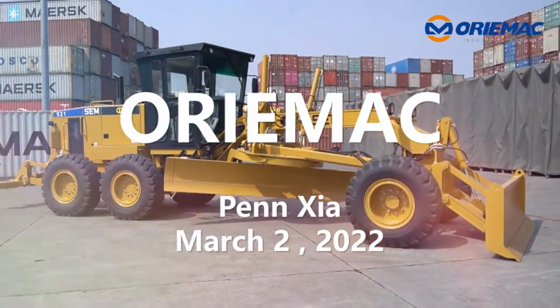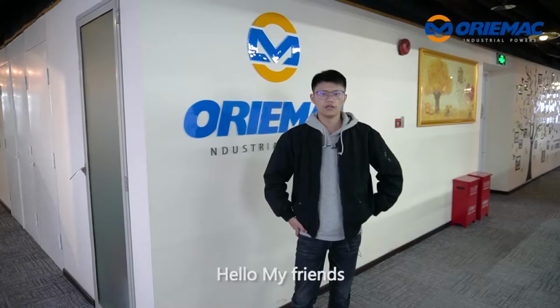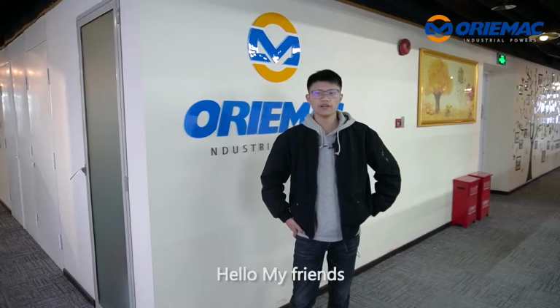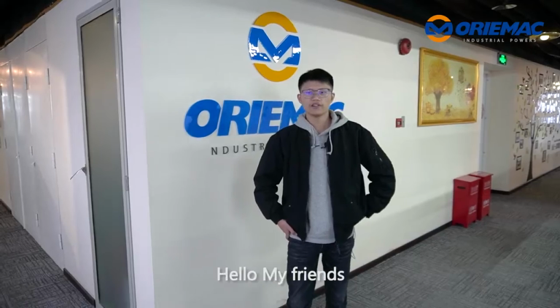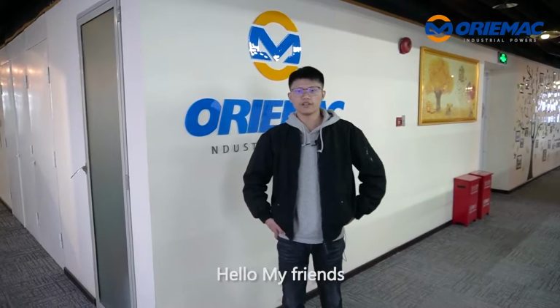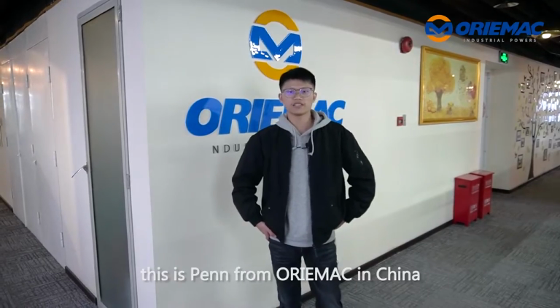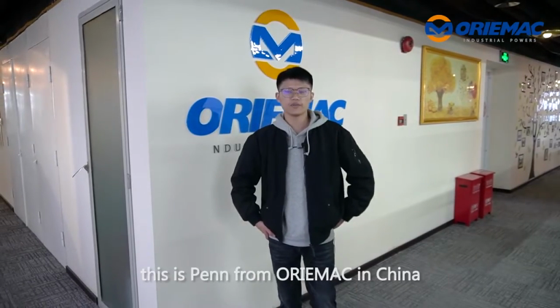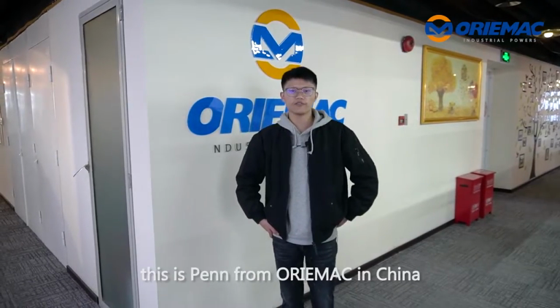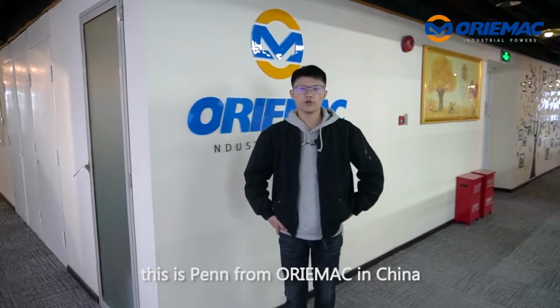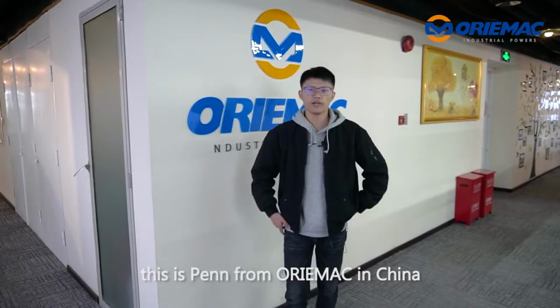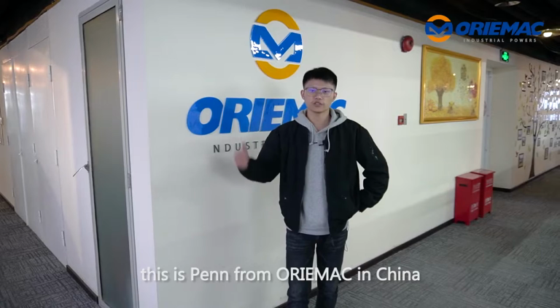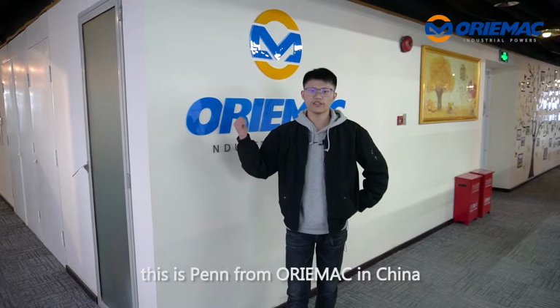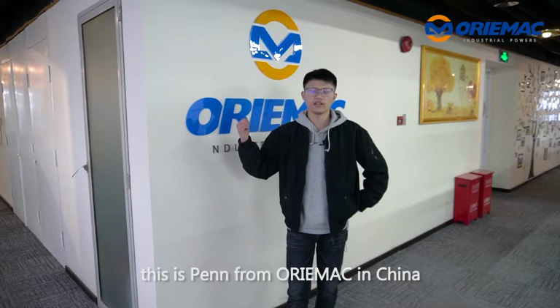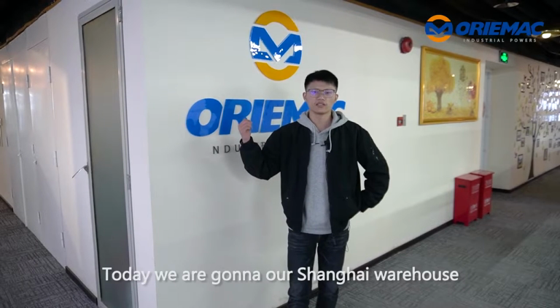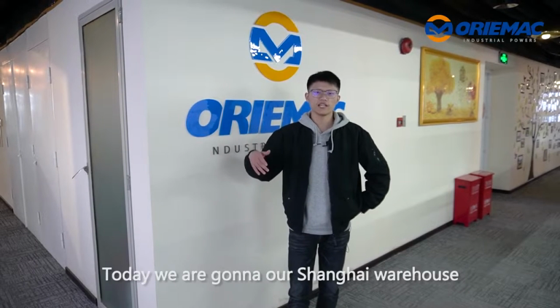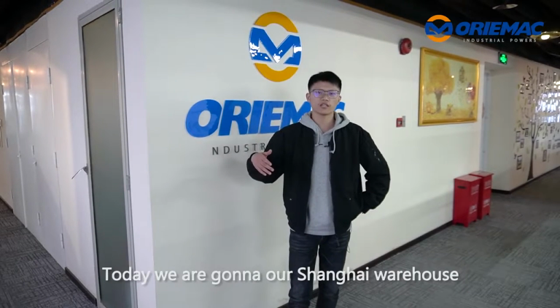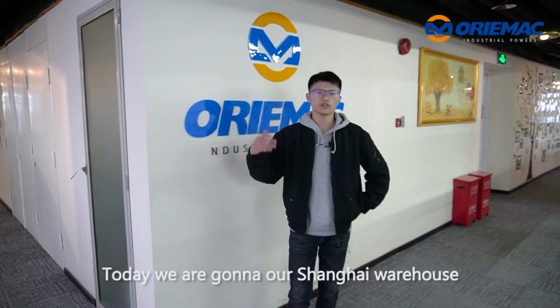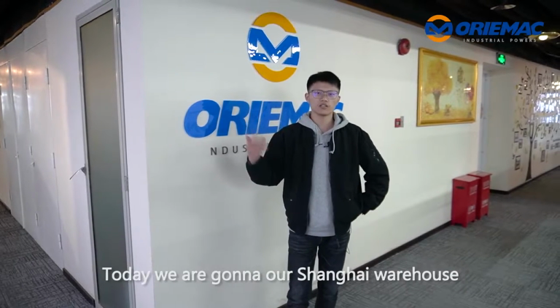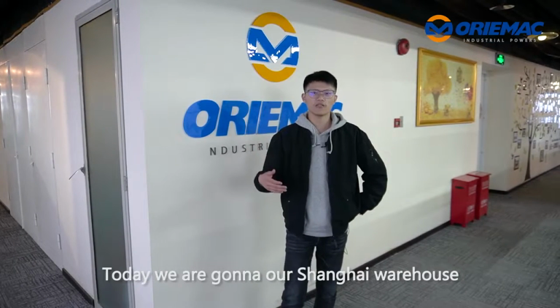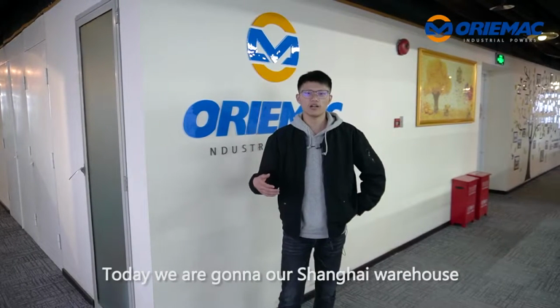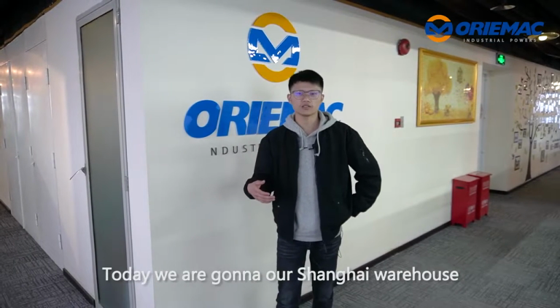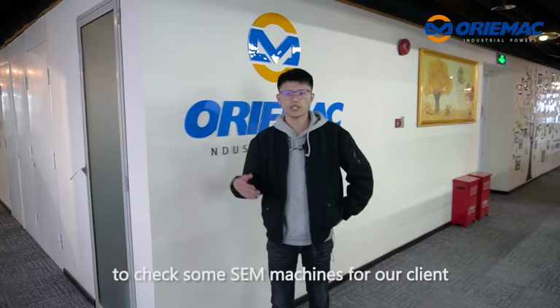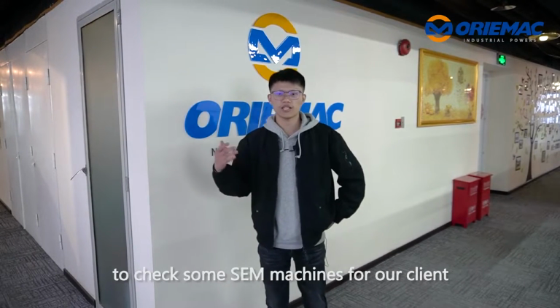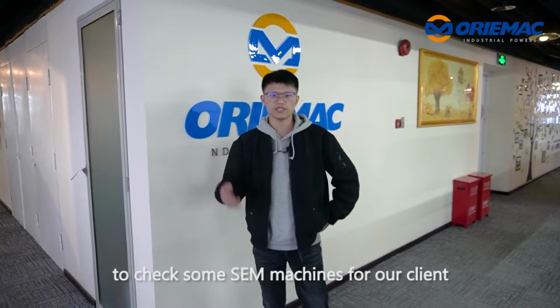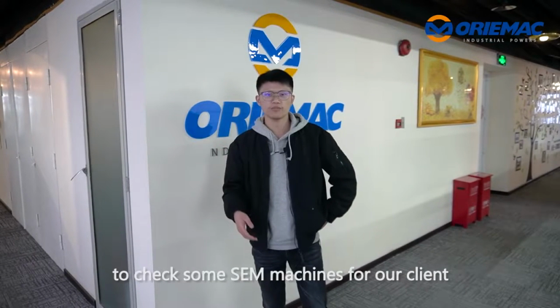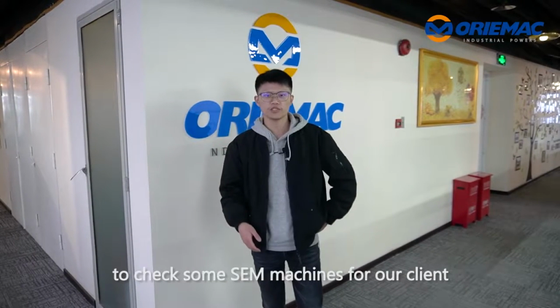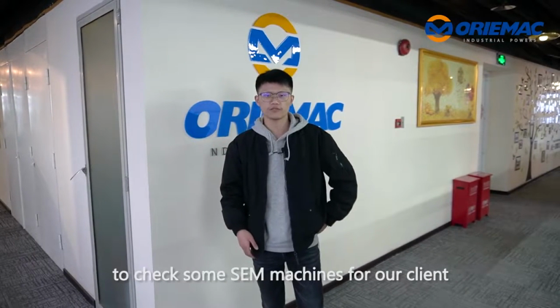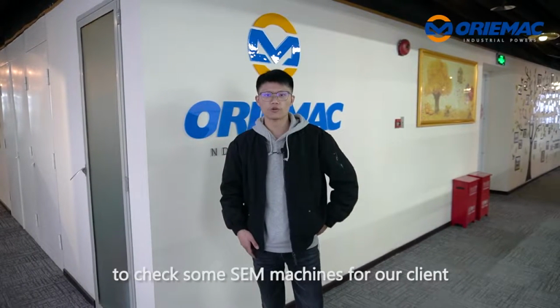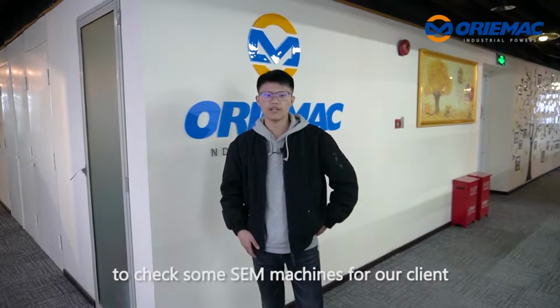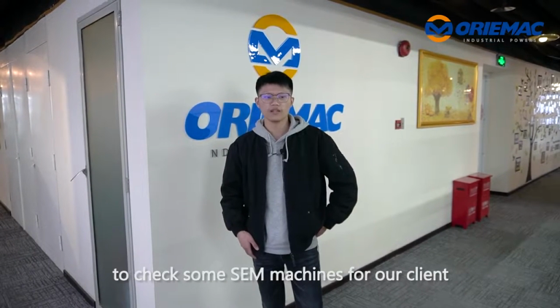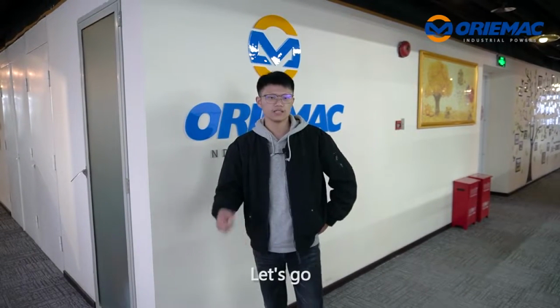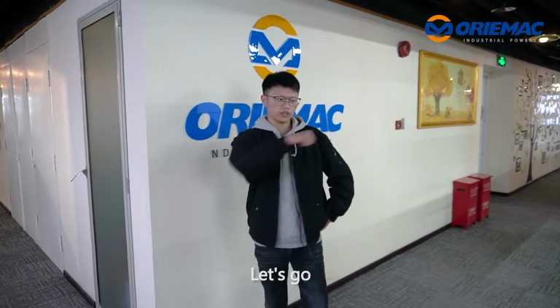Hello my friend, this is Peng from OnlyMag in China. Today we are going to our Shanghai warehouse to check some machines for our client. Let's go!